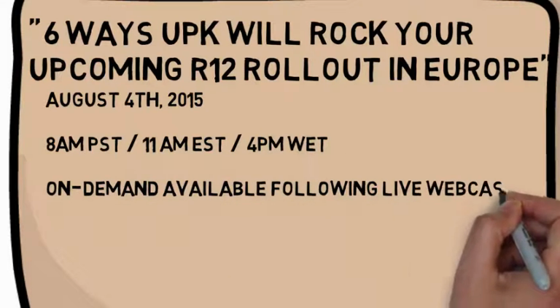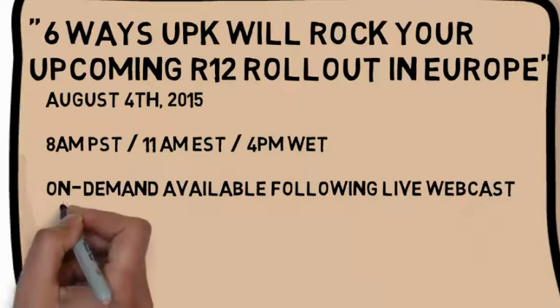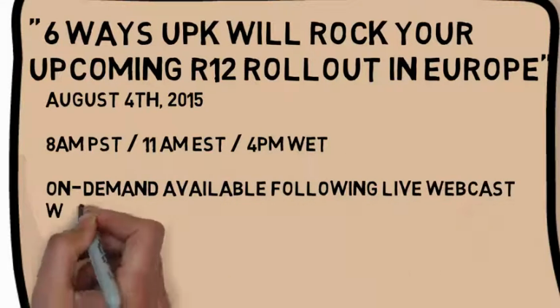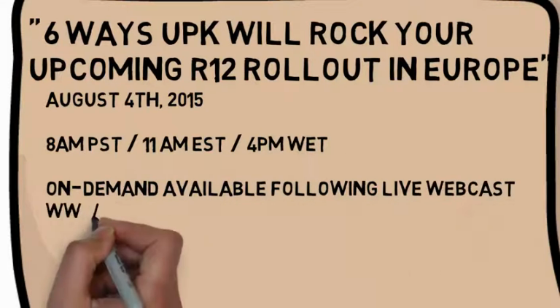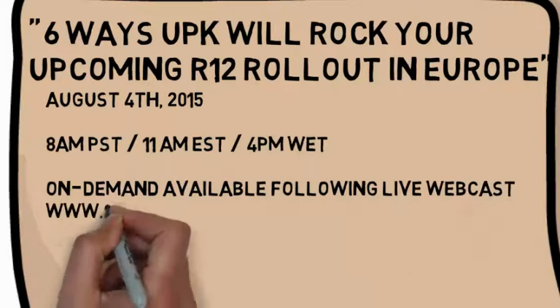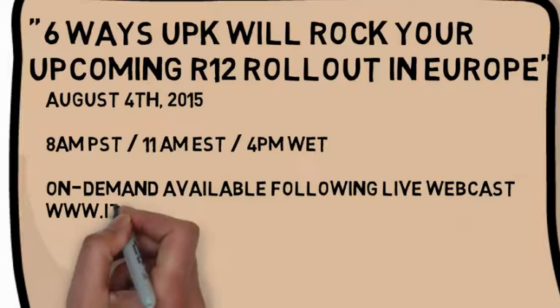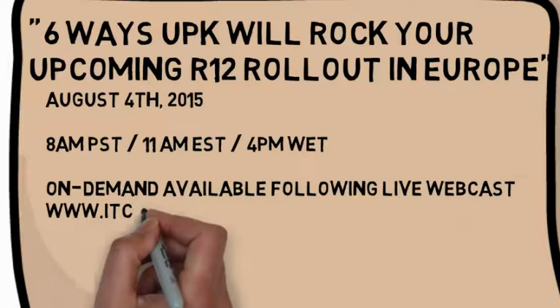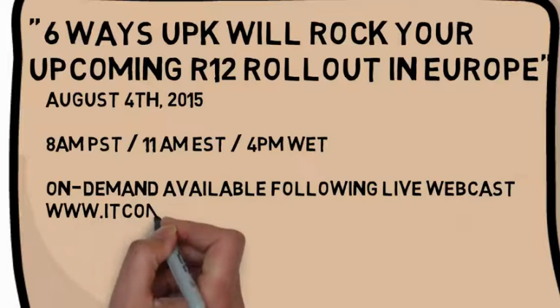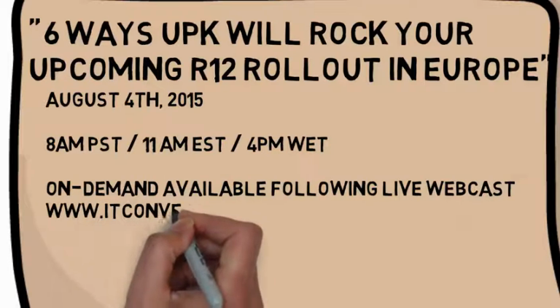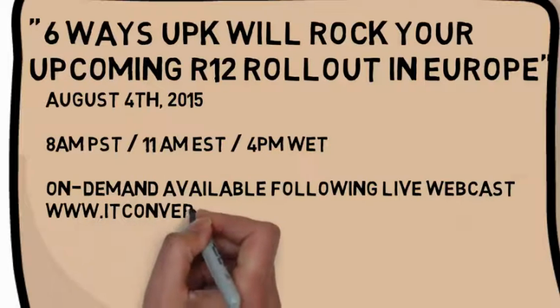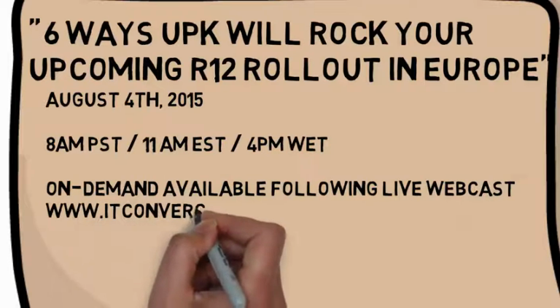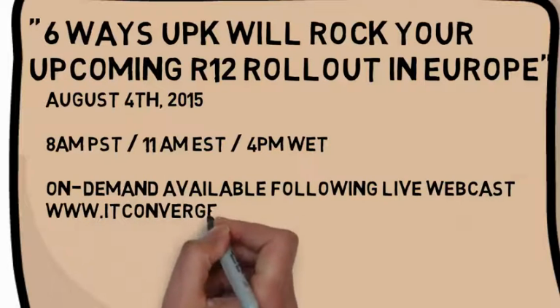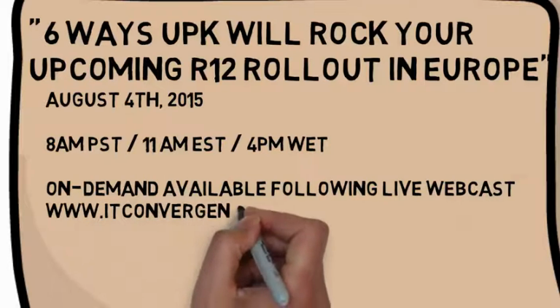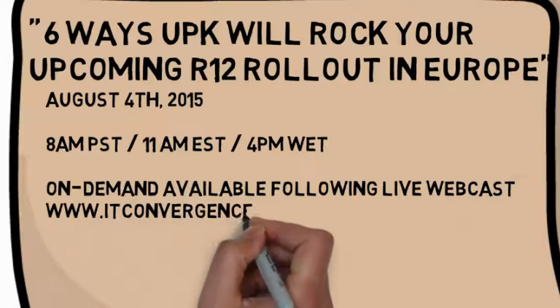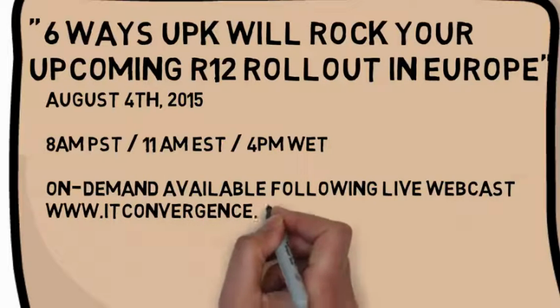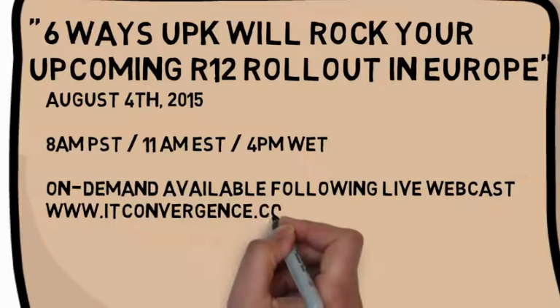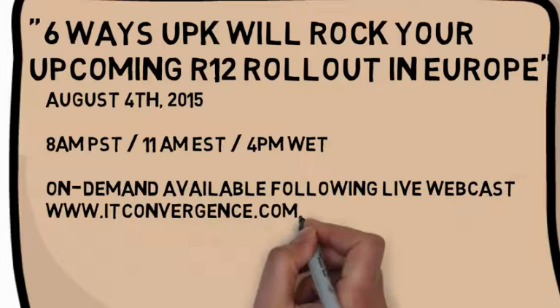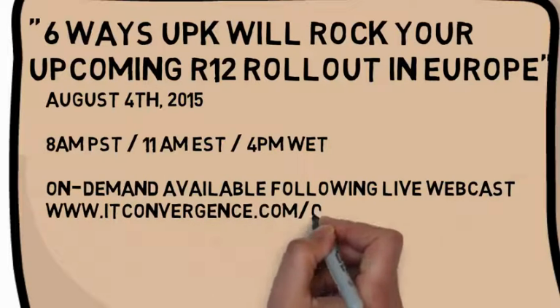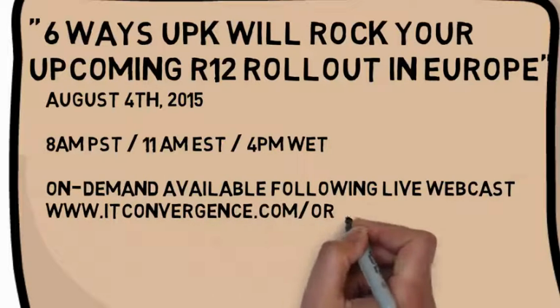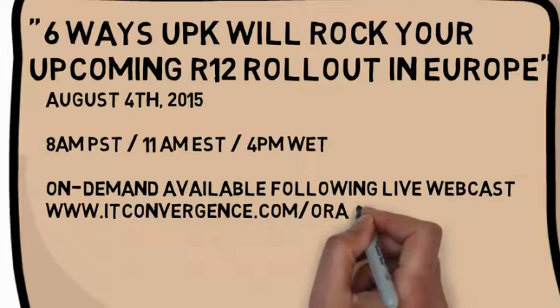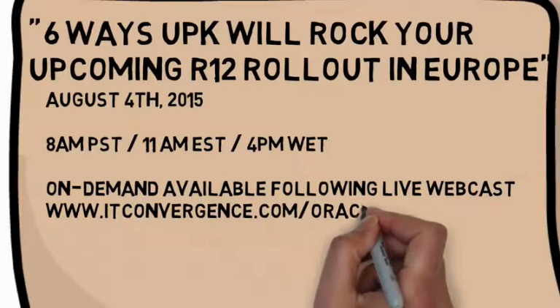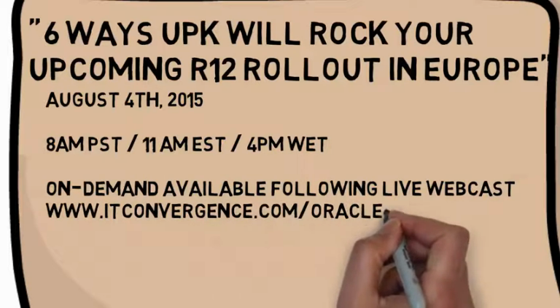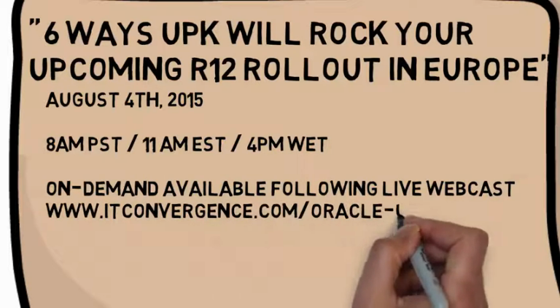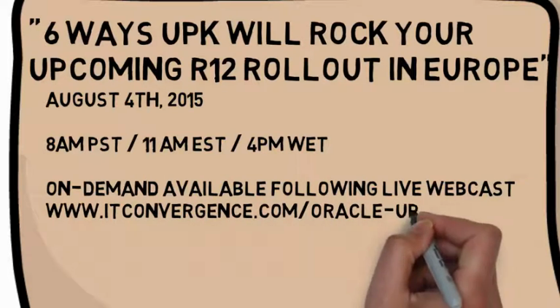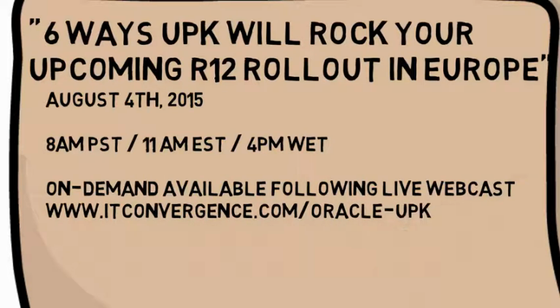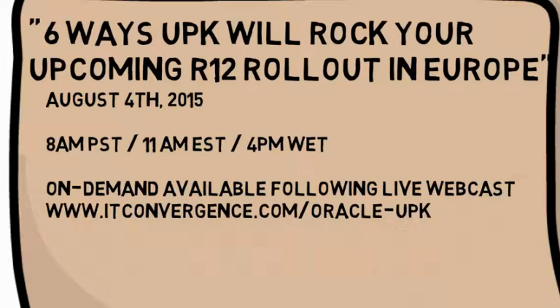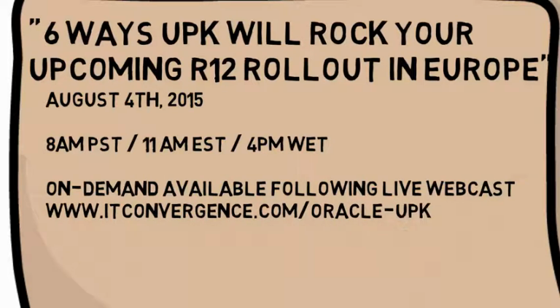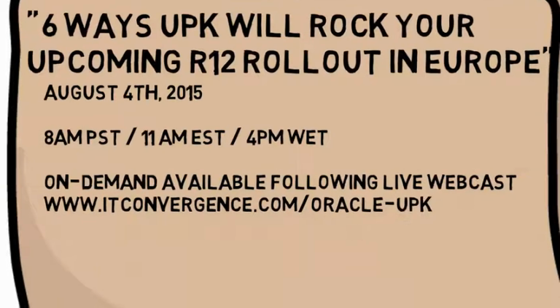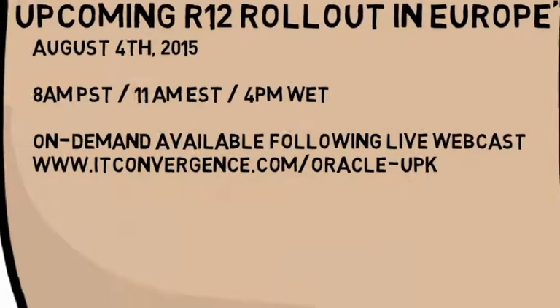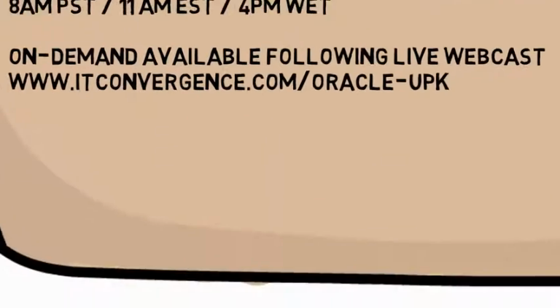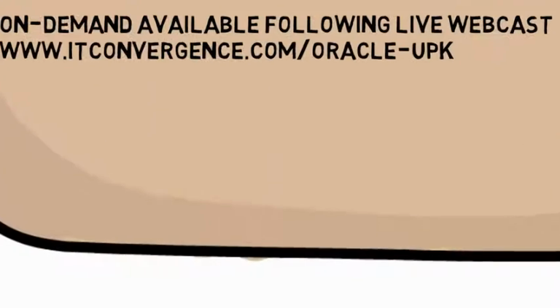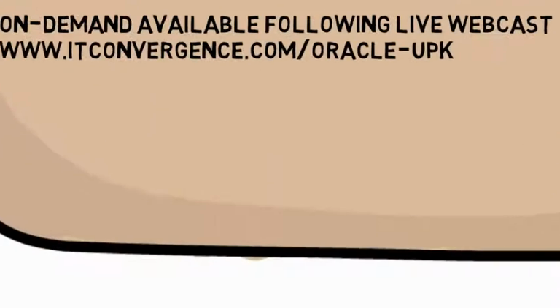For more information, contact us at itconvergence.com/oracle-upk.